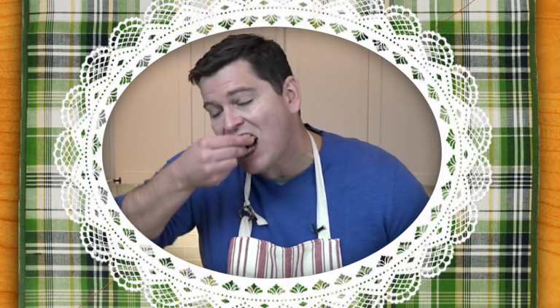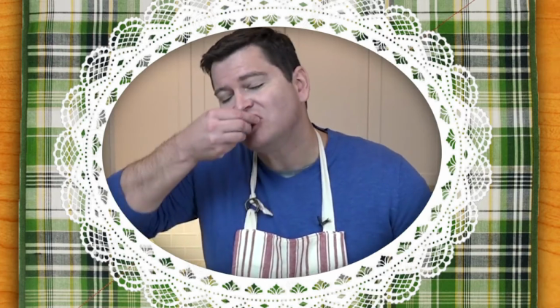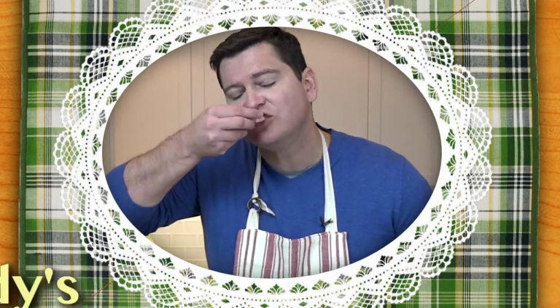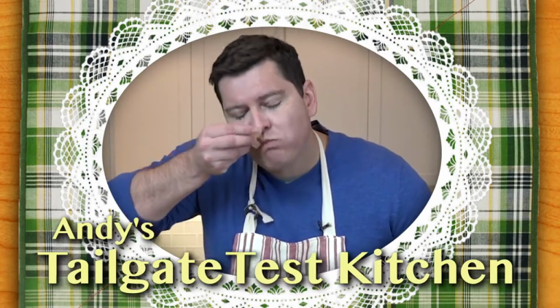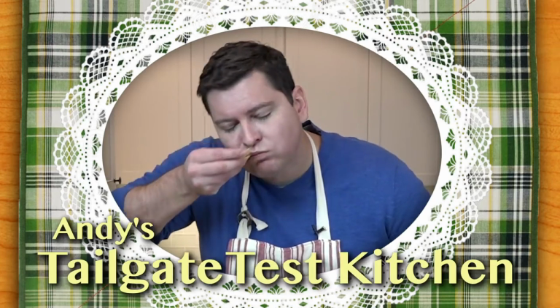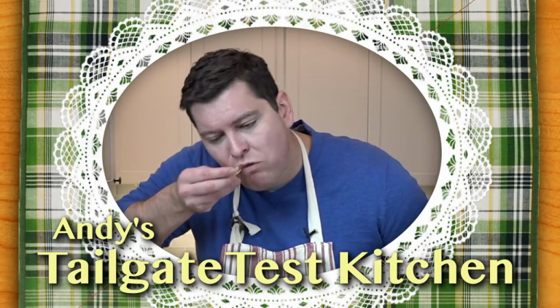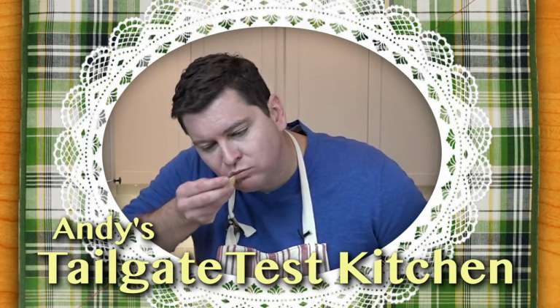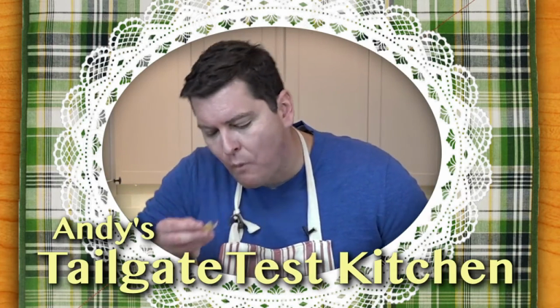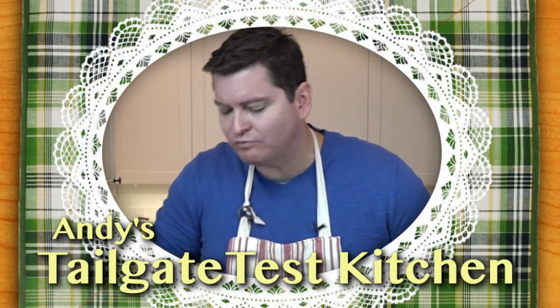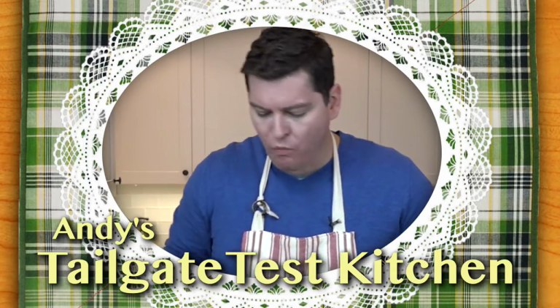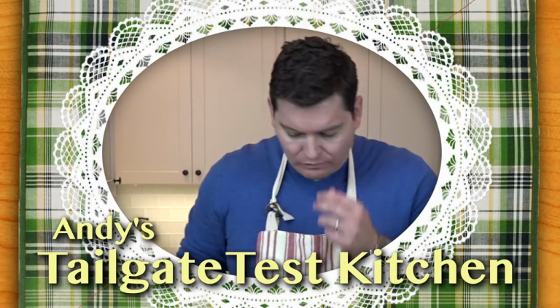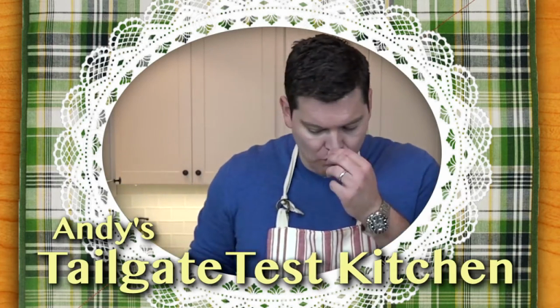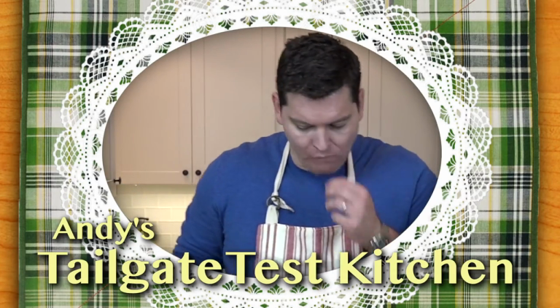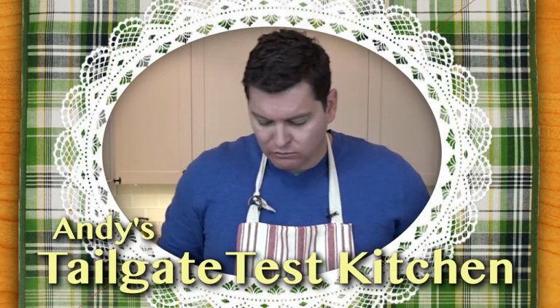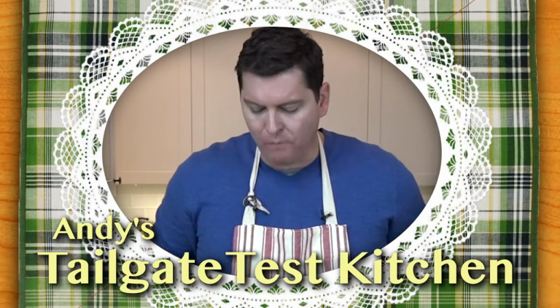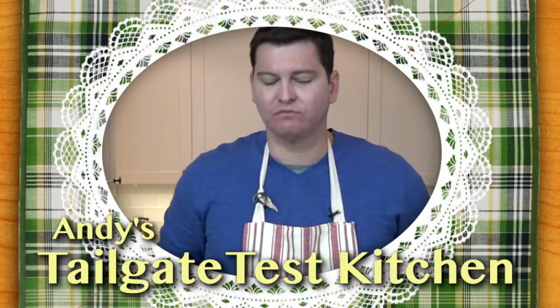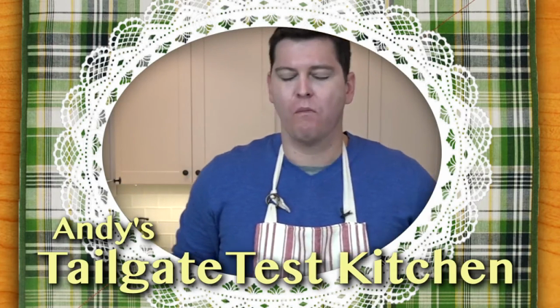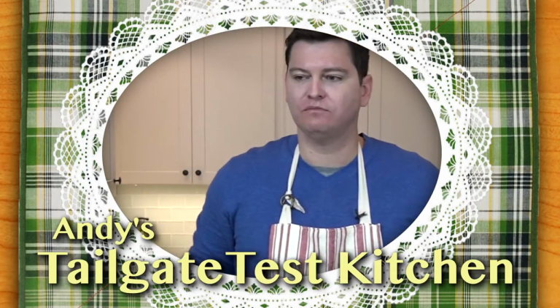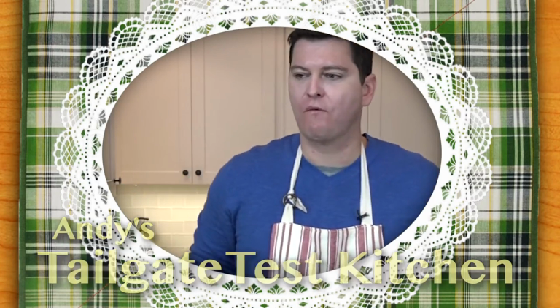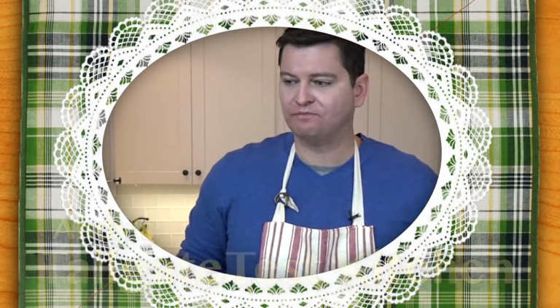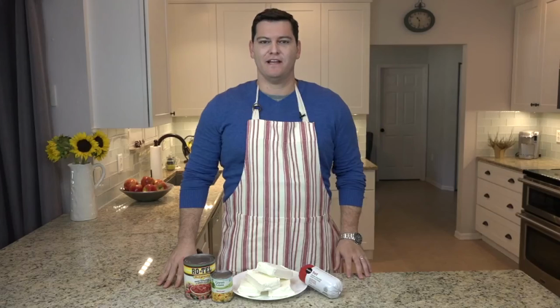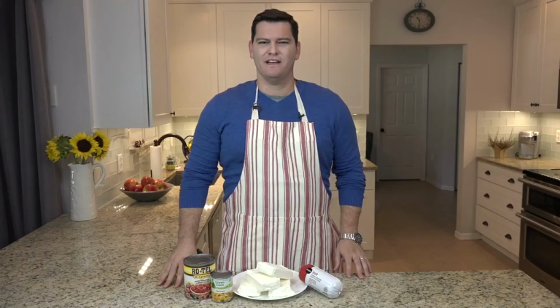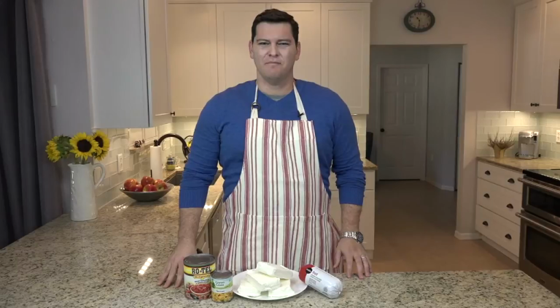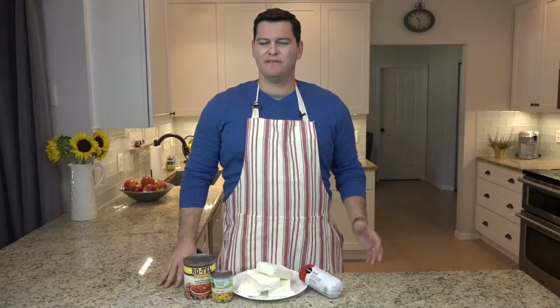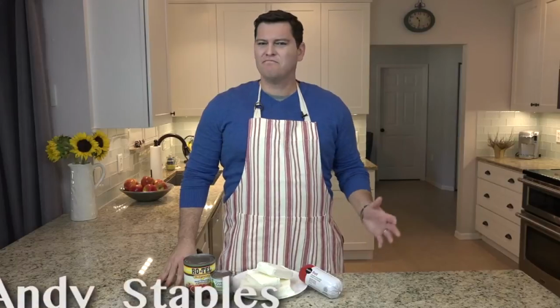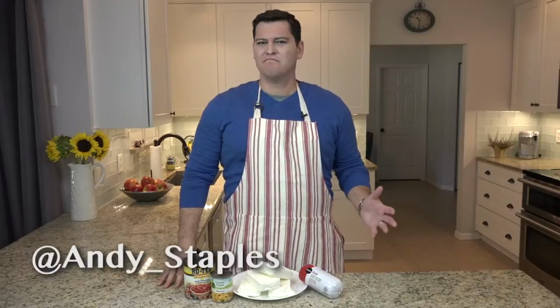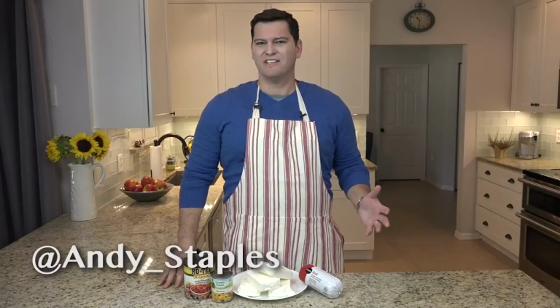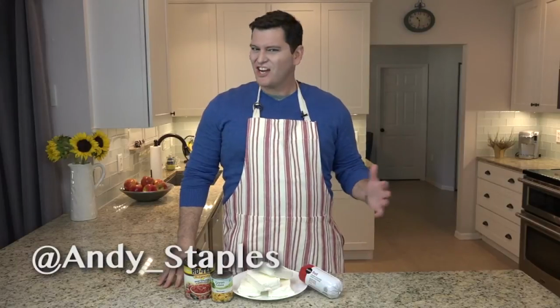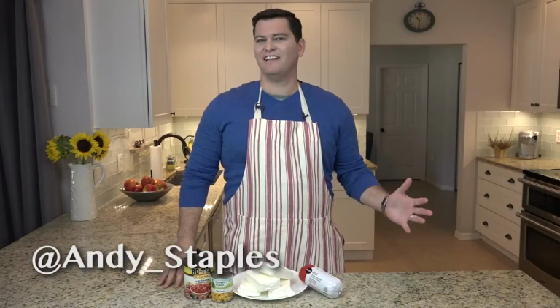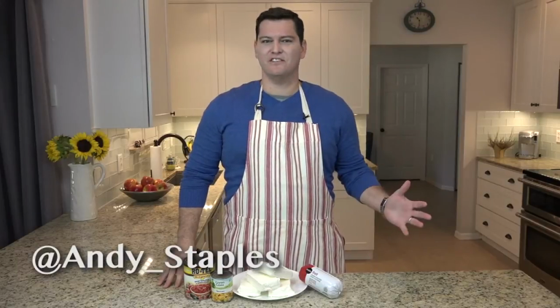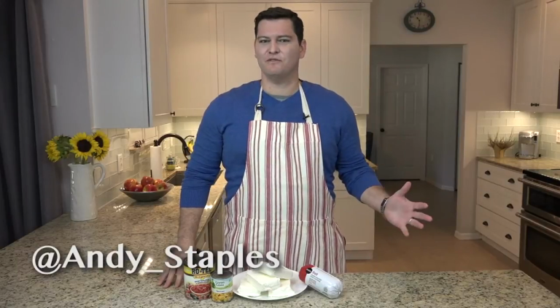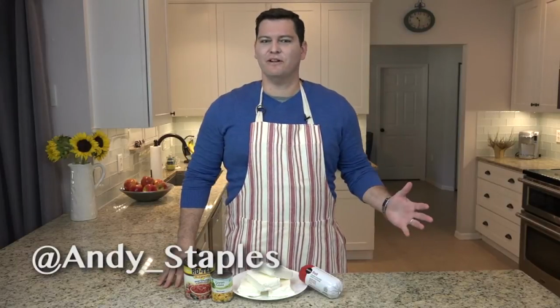Hi and welcome back to Andy's Tailgate Test Kitchen. I've got a special one for you today, a bit of a challenge if you will.